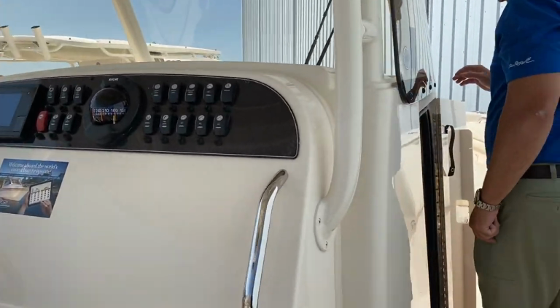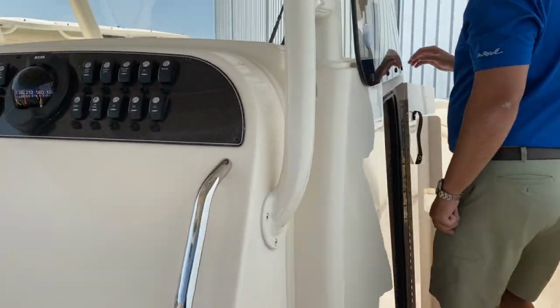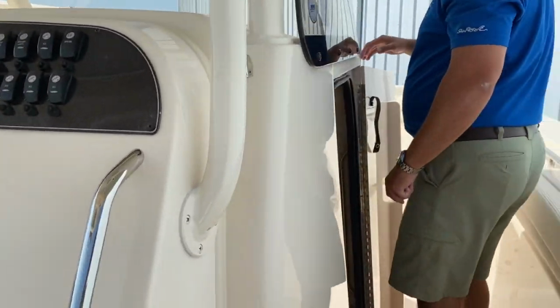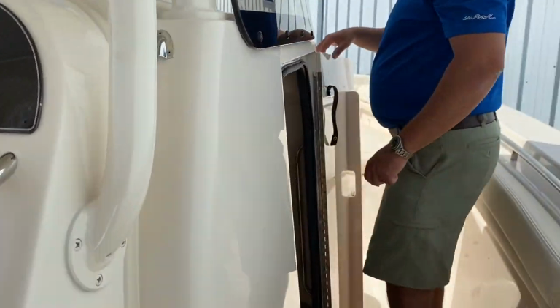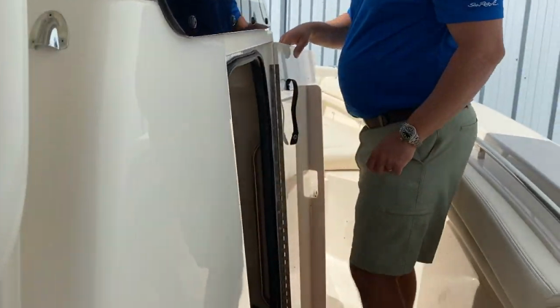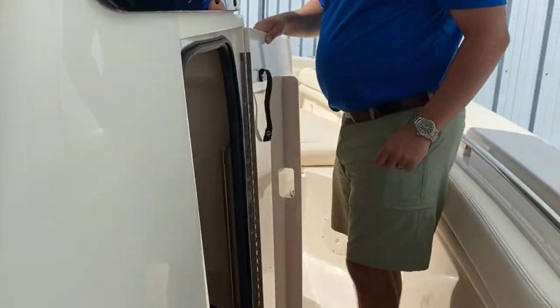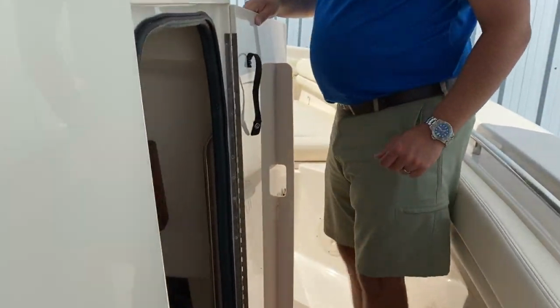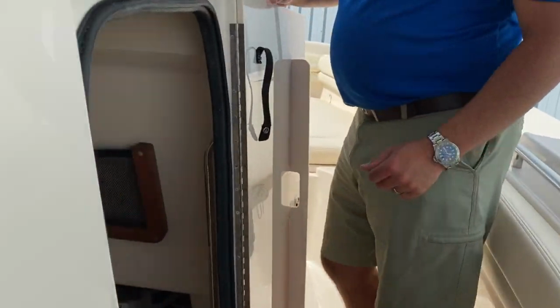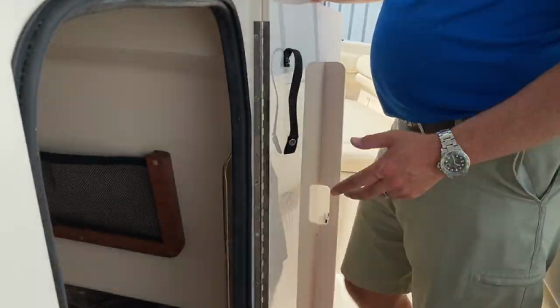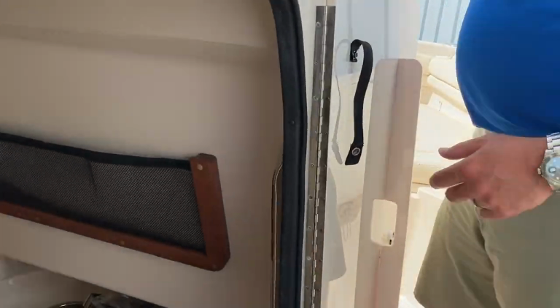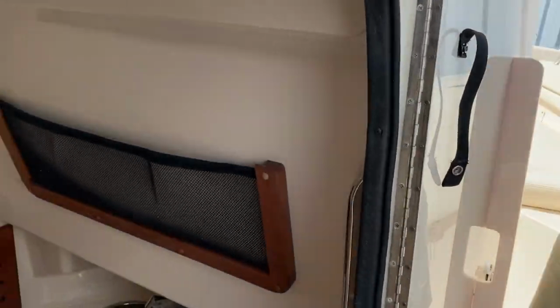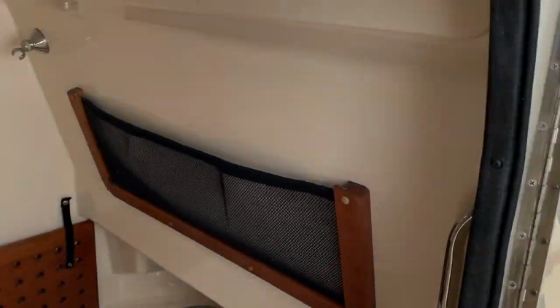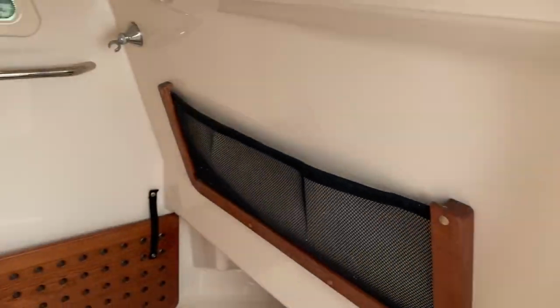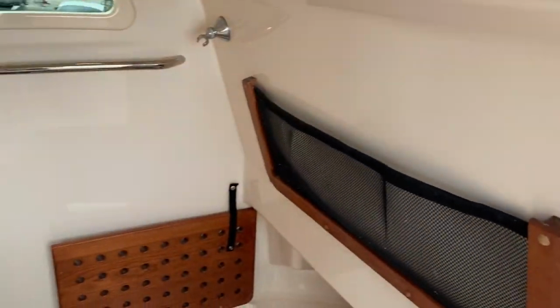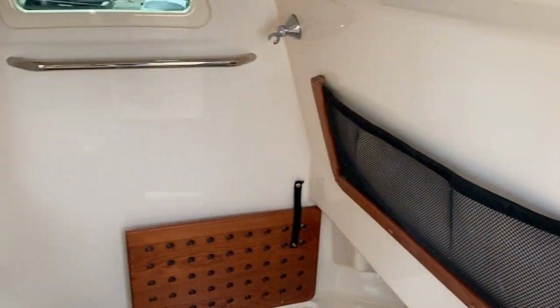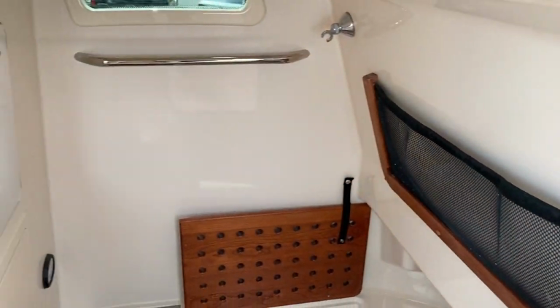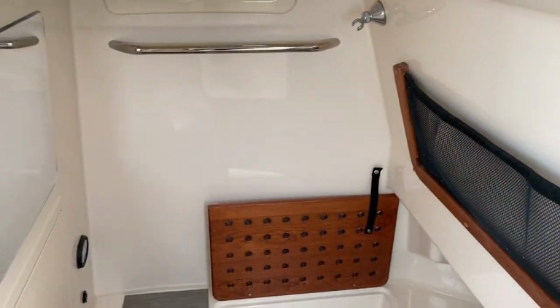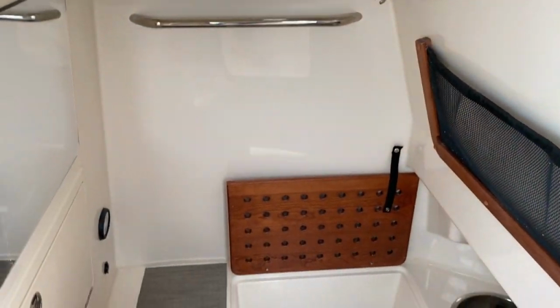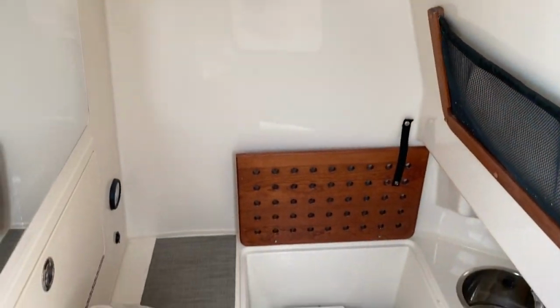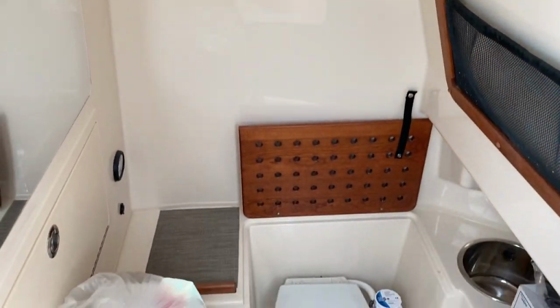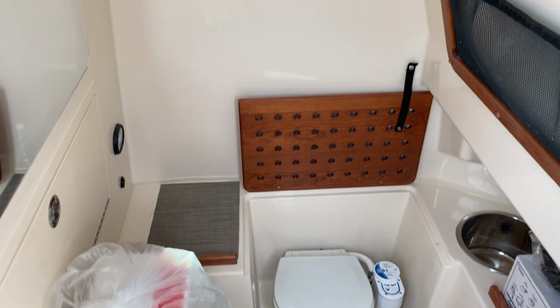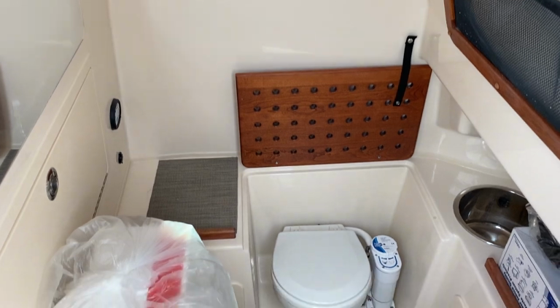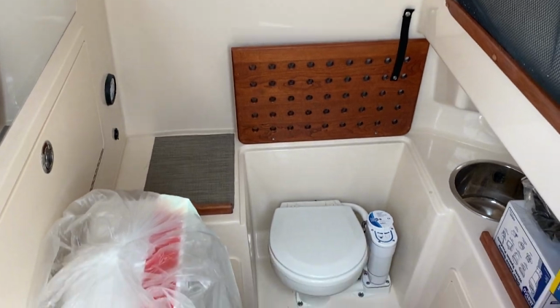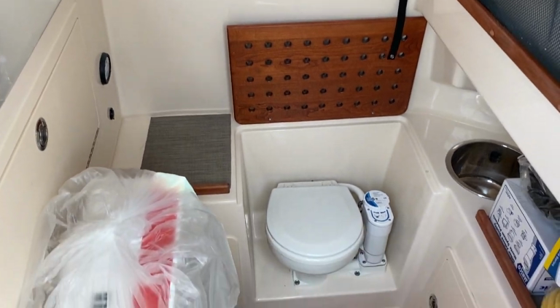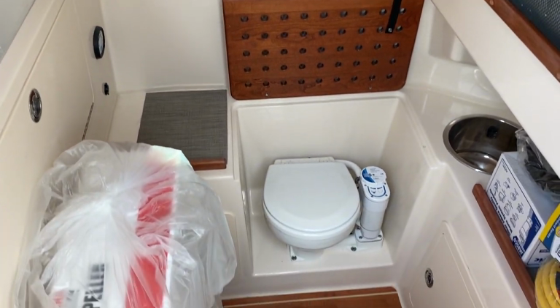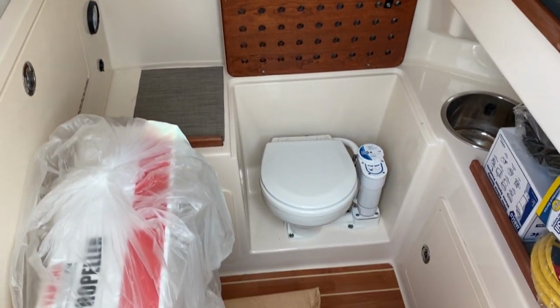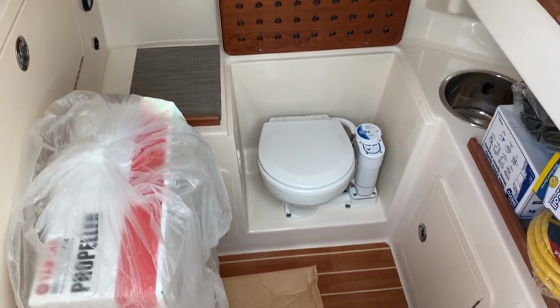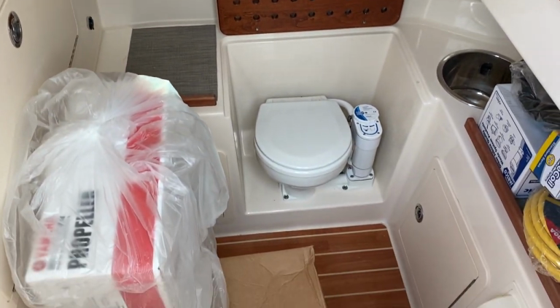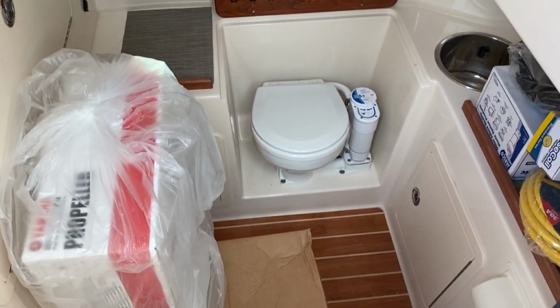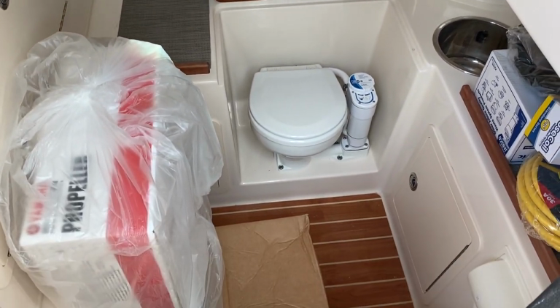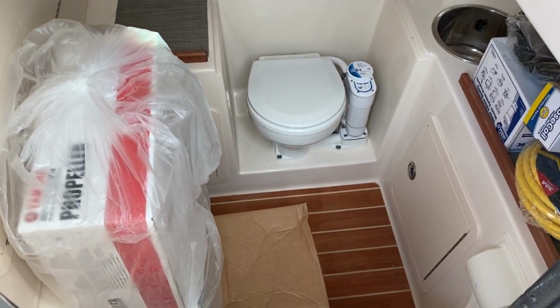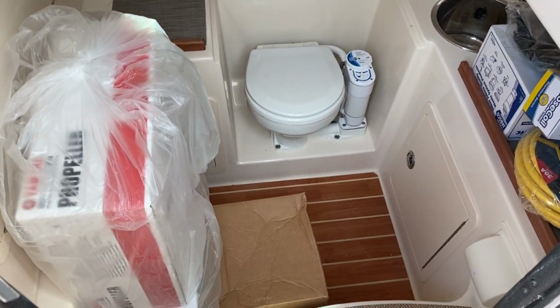Inside you'll see a very spacious head area with plenty of storage, drawers, and a sink.